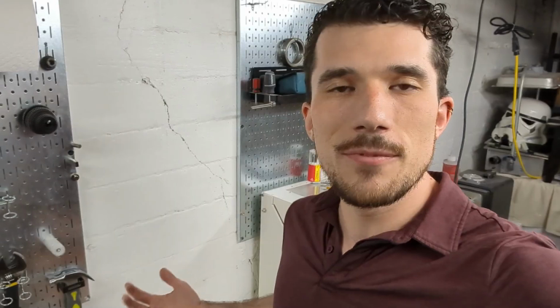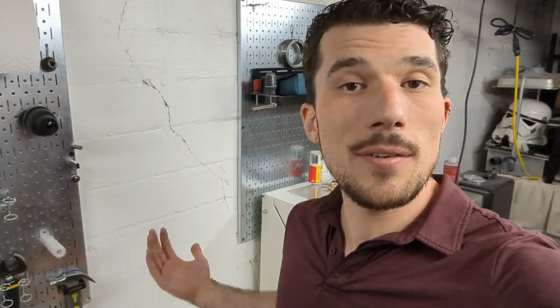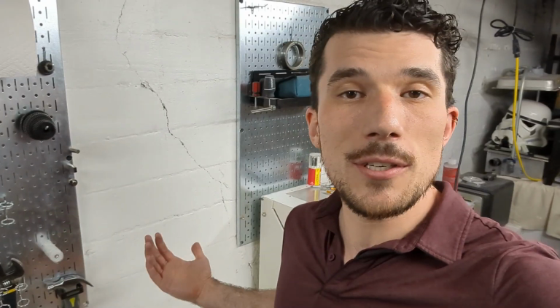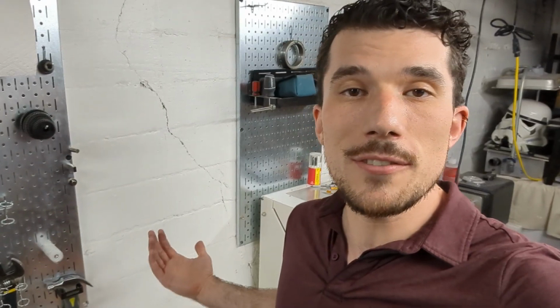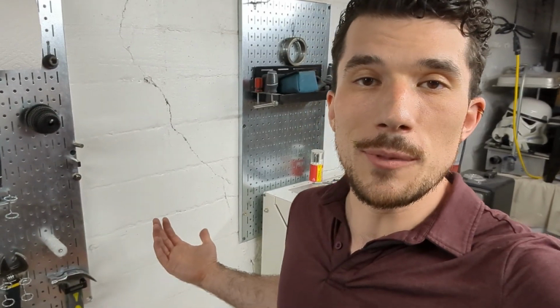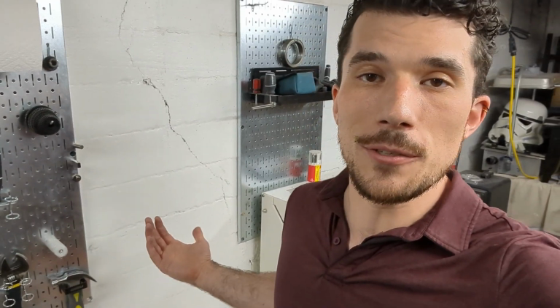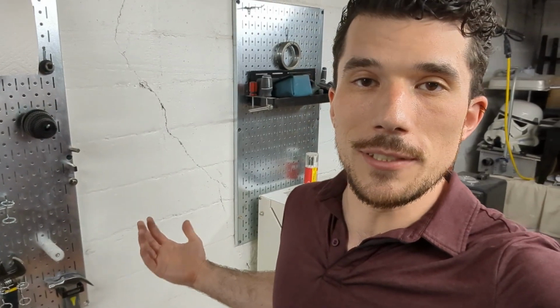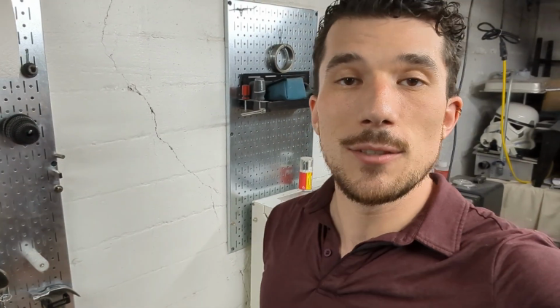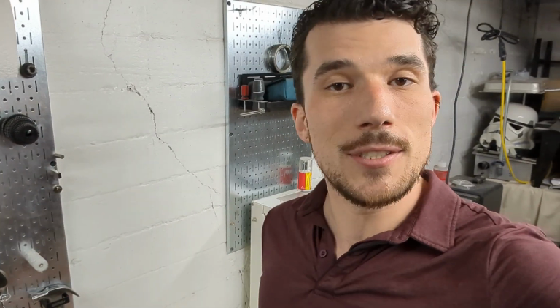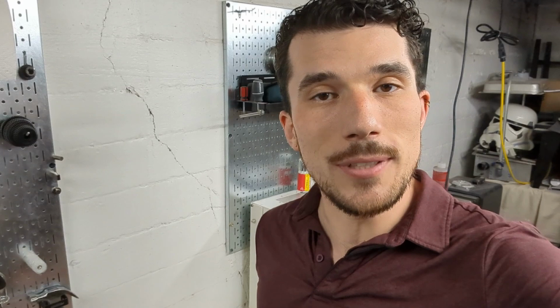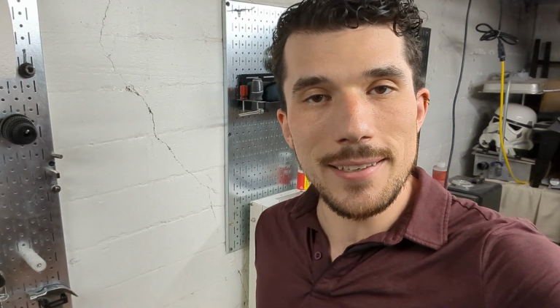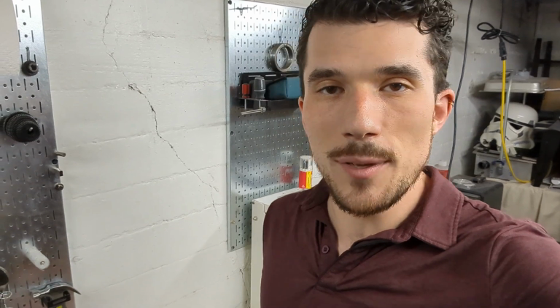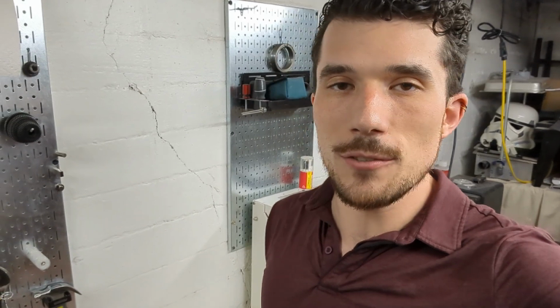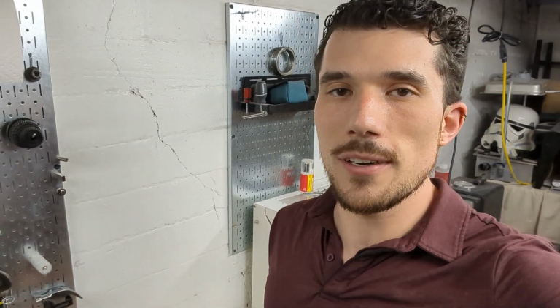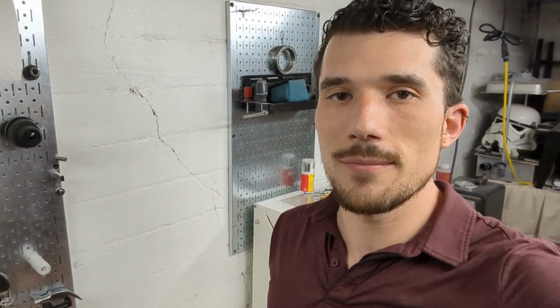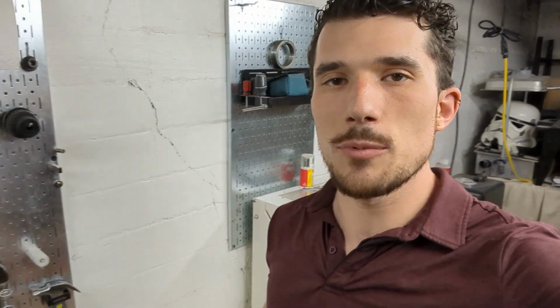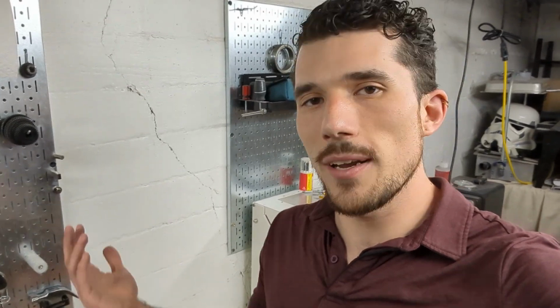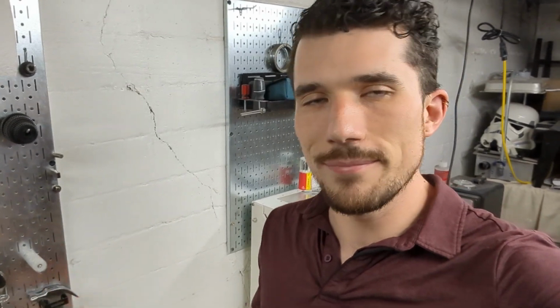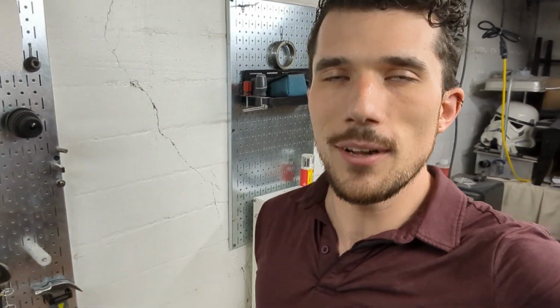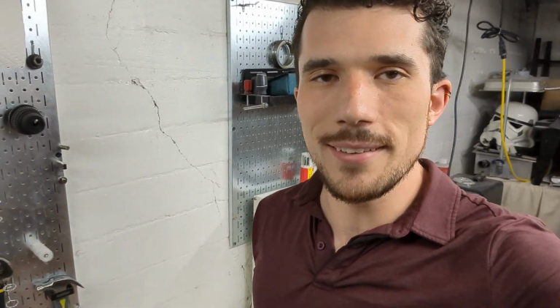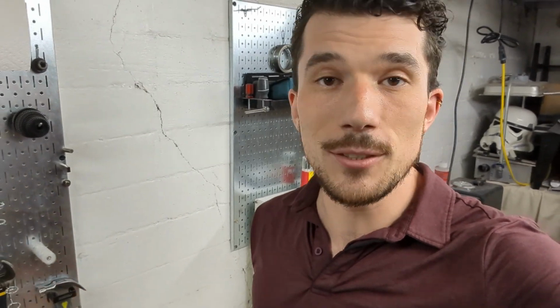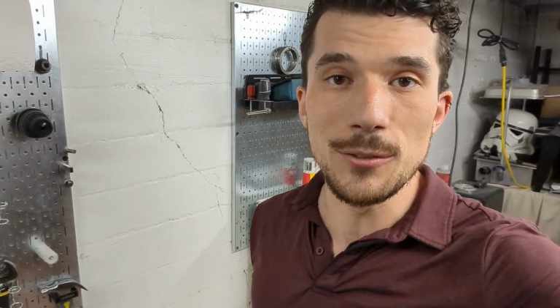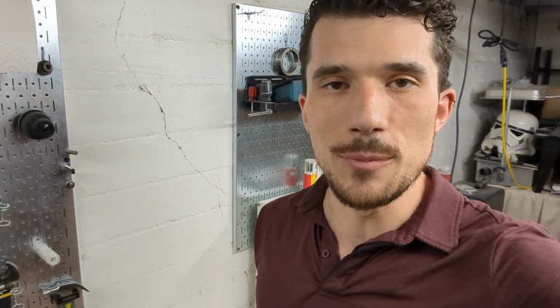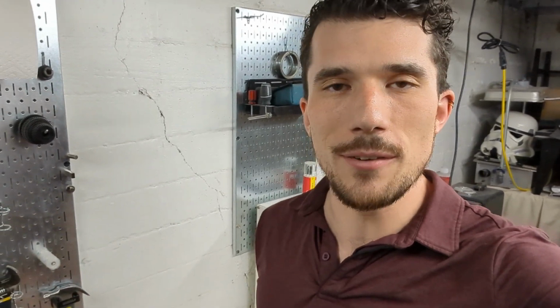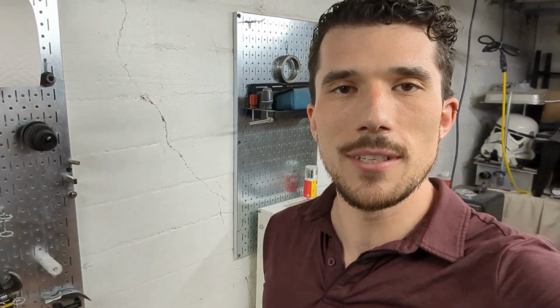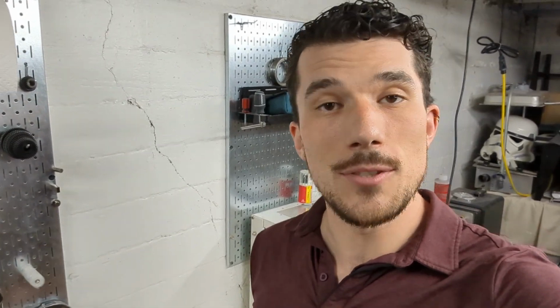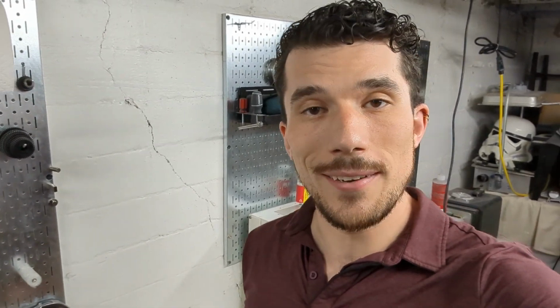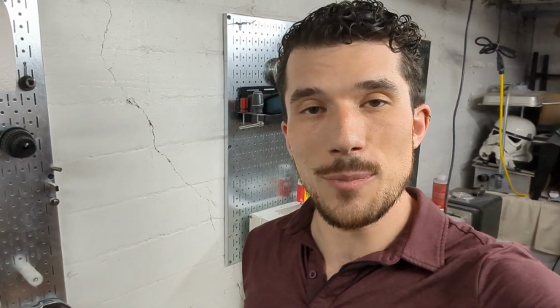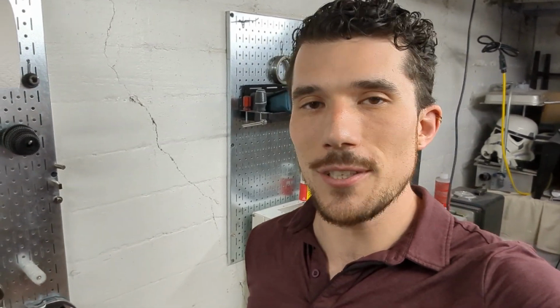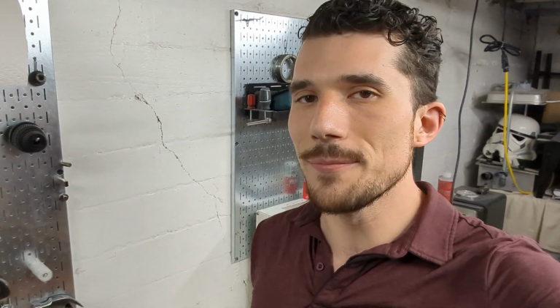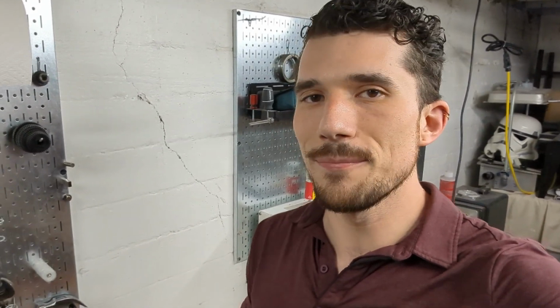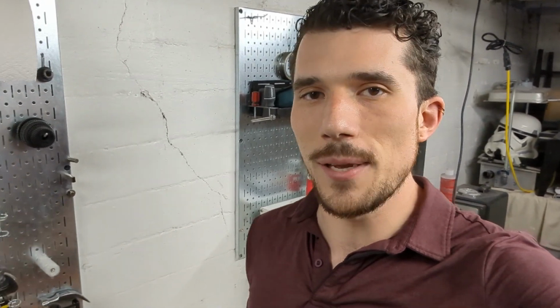If you have any questions, don't be a stranger. Don't forget to like, comment, share, subscribe — all that good YouTube stuff. See you on the next project. Bye.